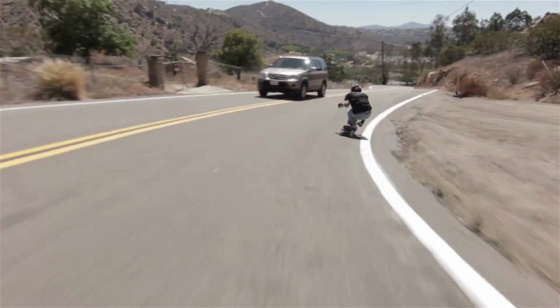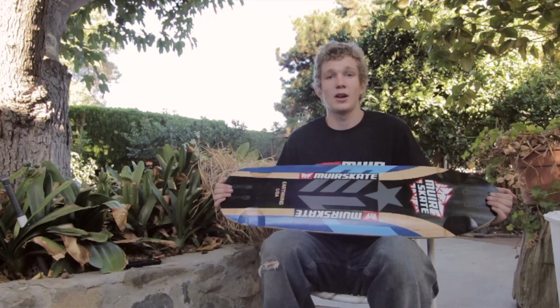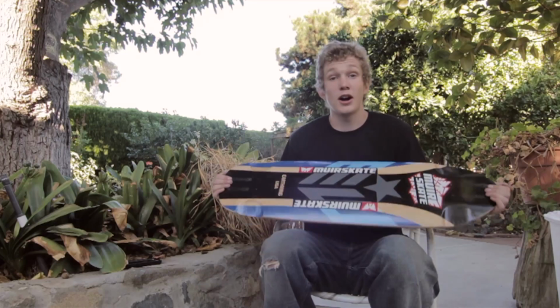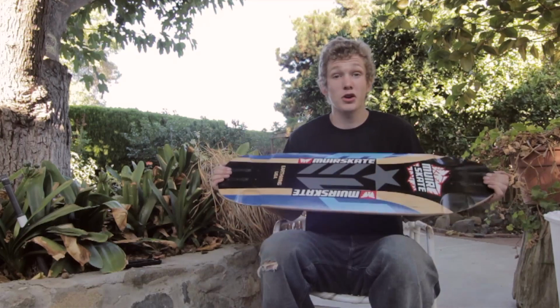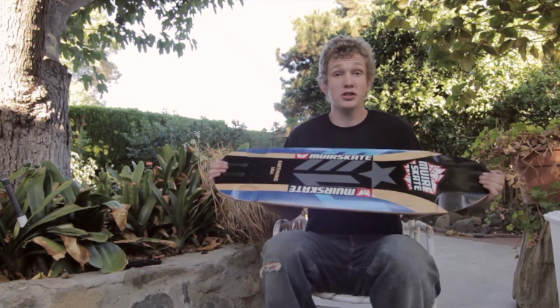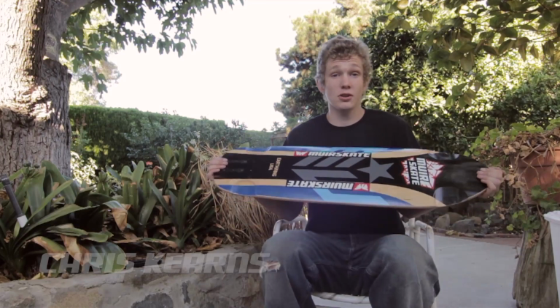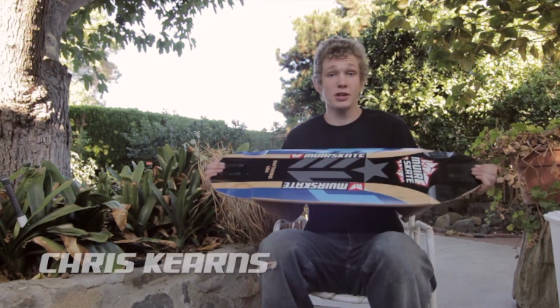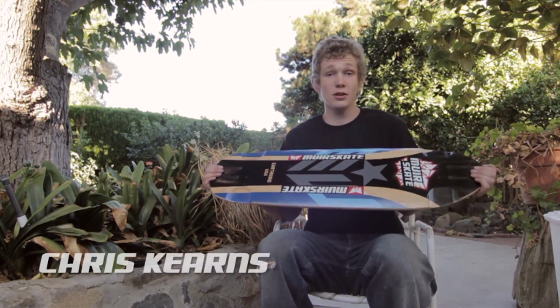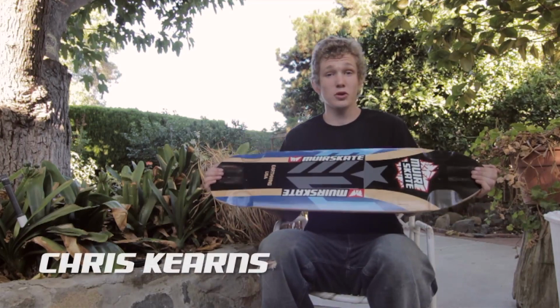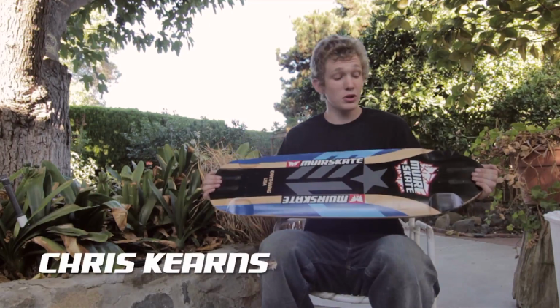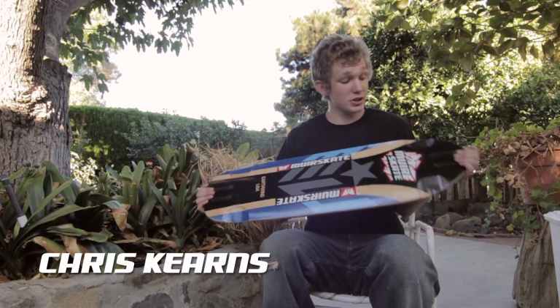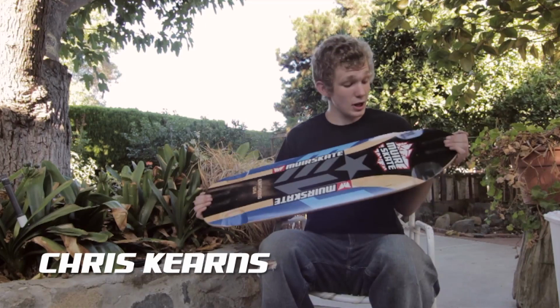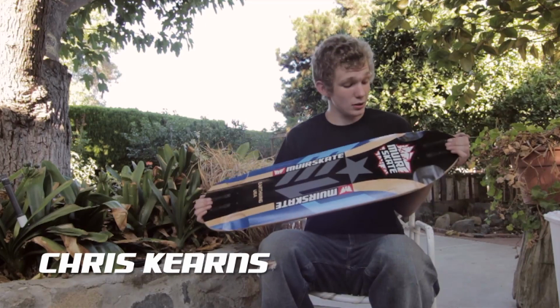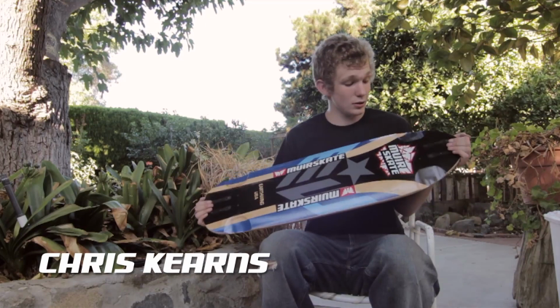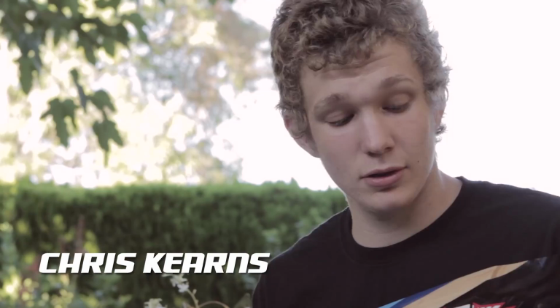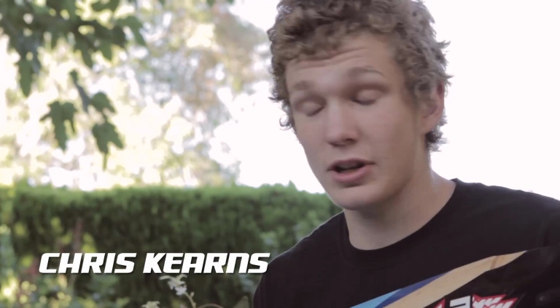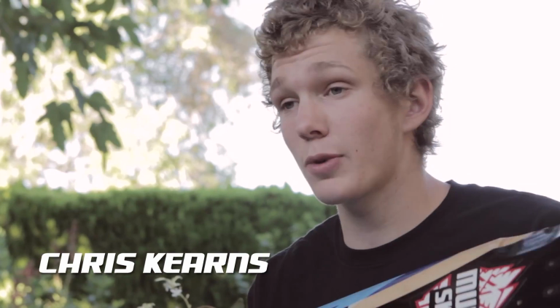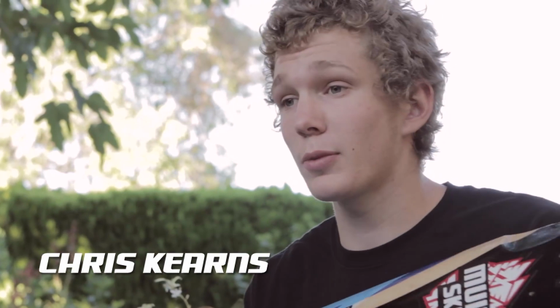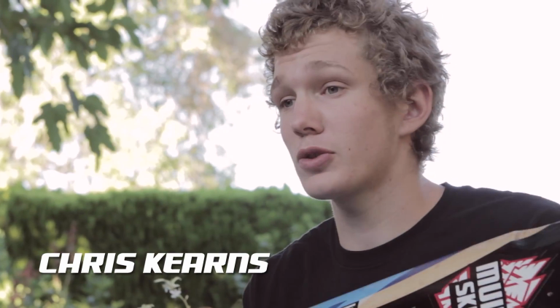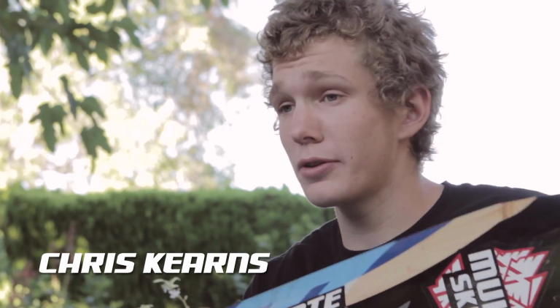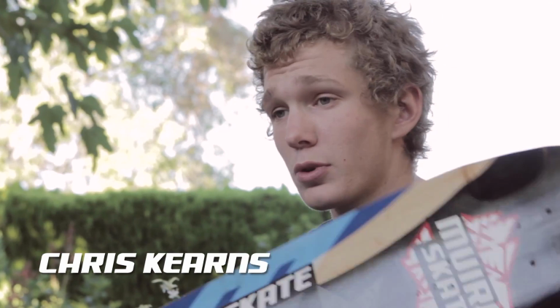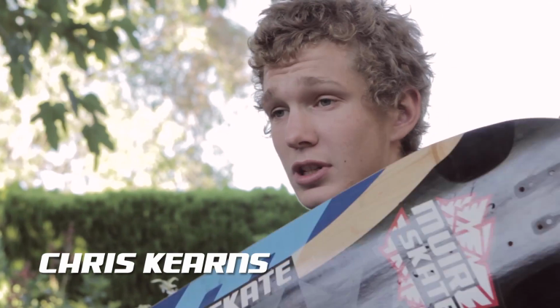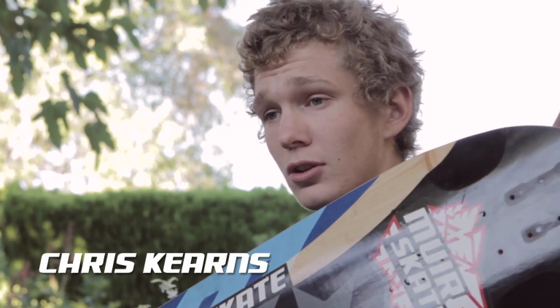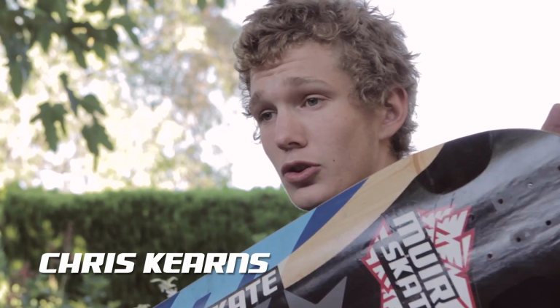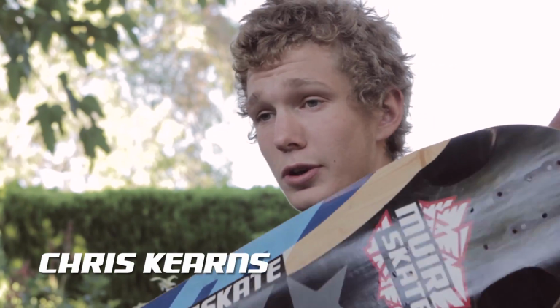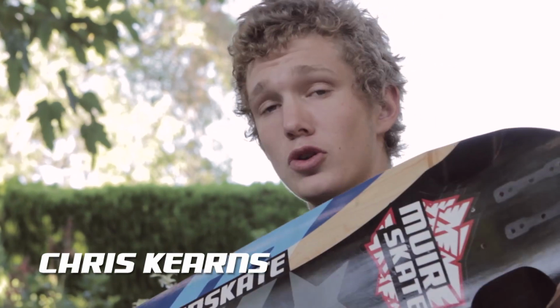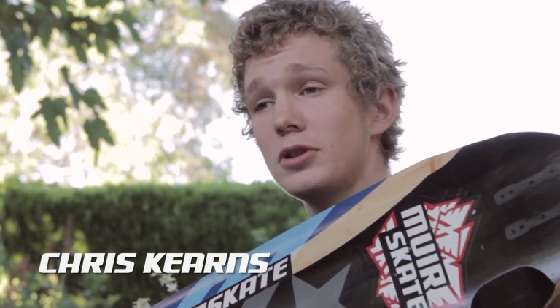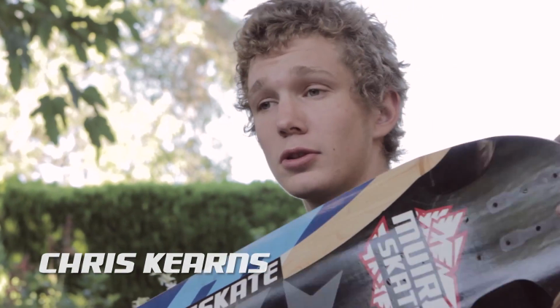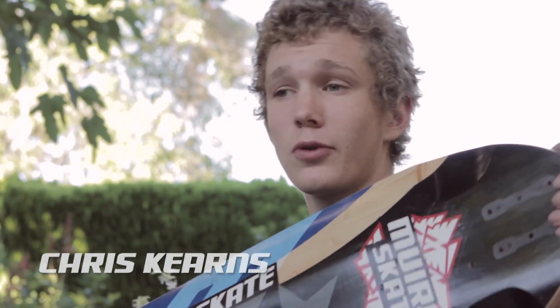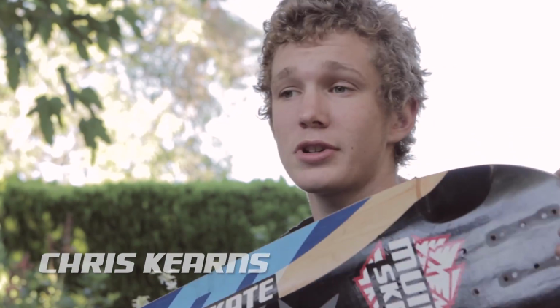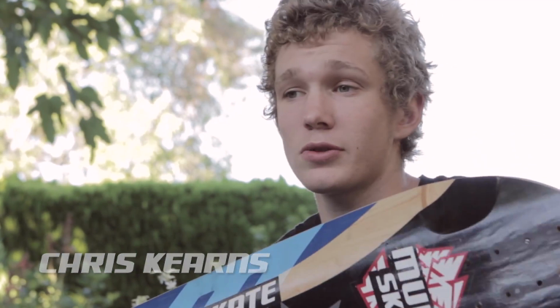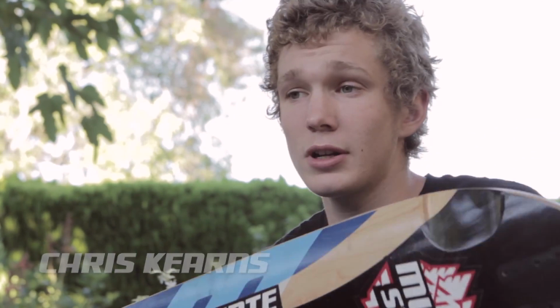Hi, Chris Kearns here with Meerskate to tell you about my 2014 Earthwing Hoop D34 test drive.